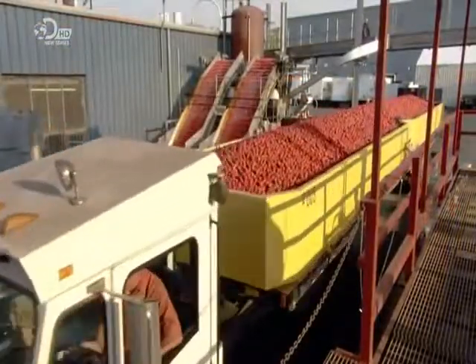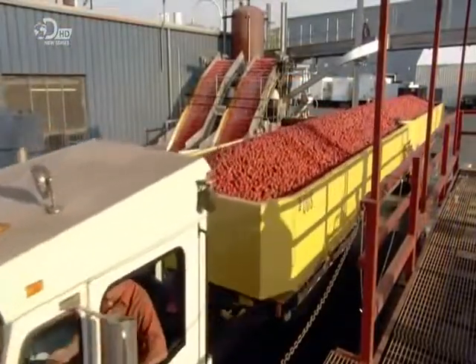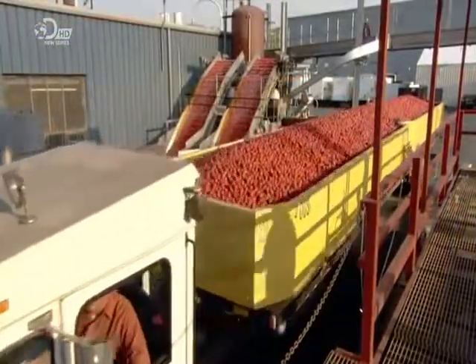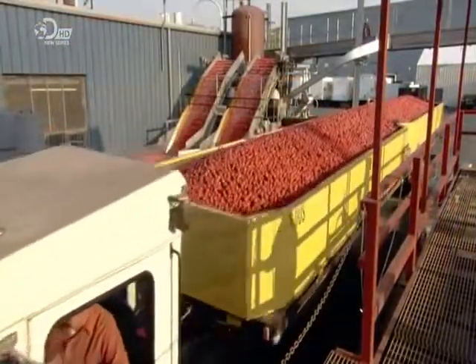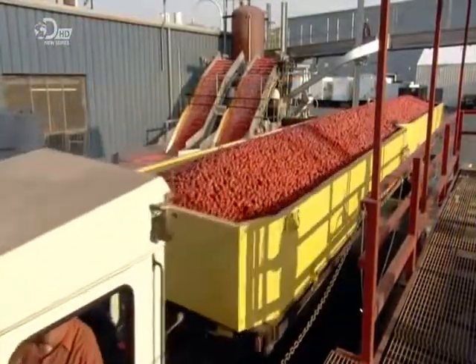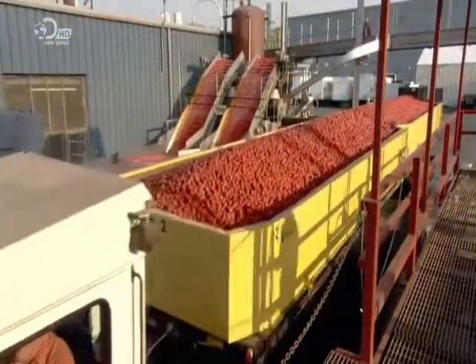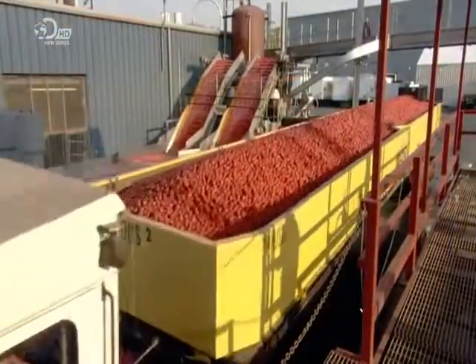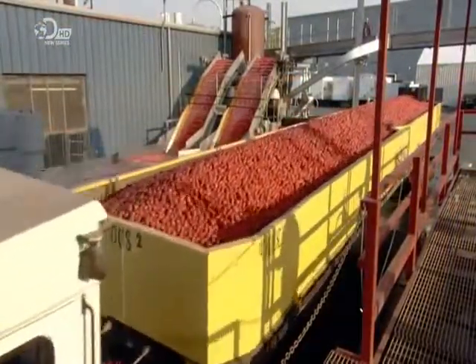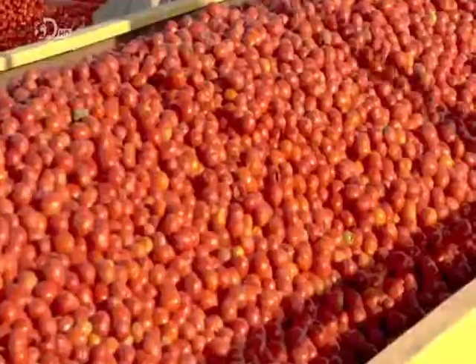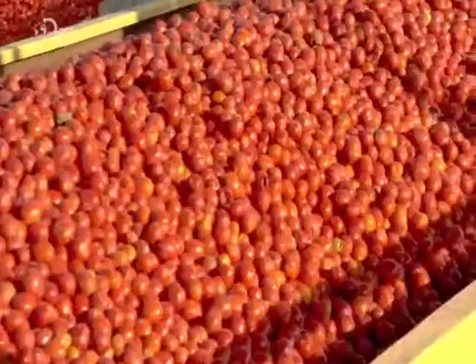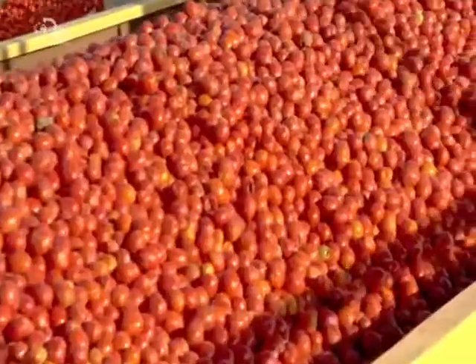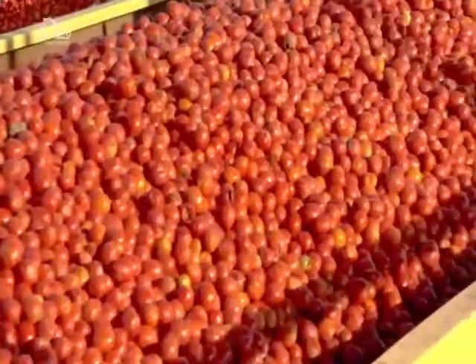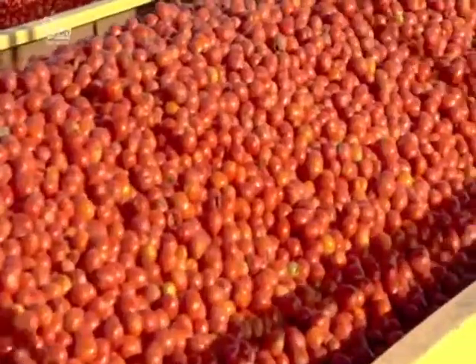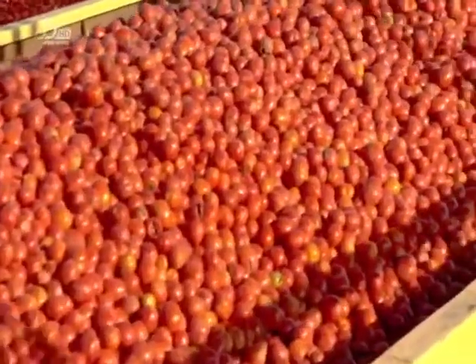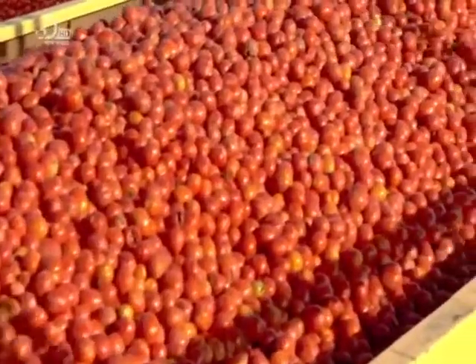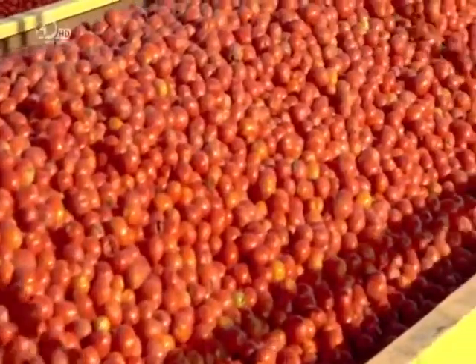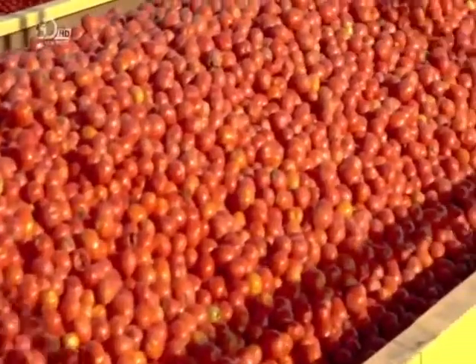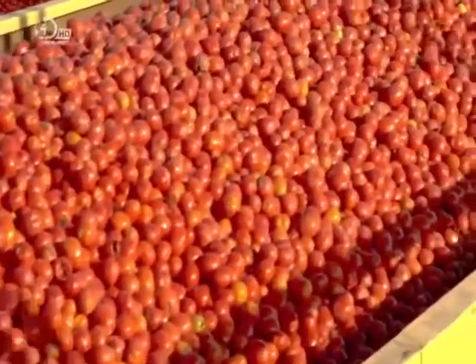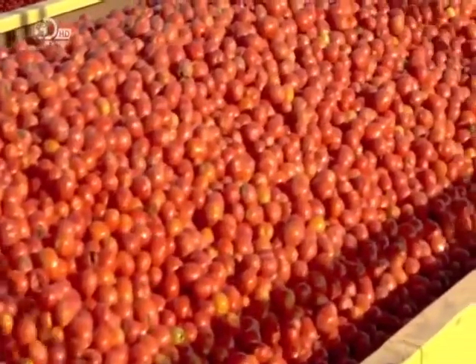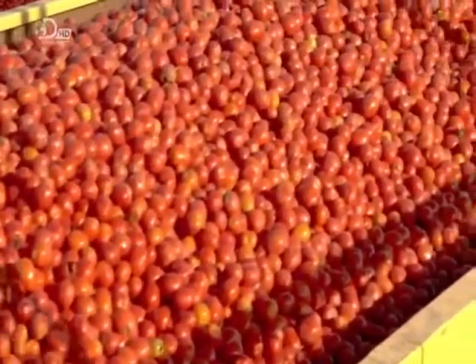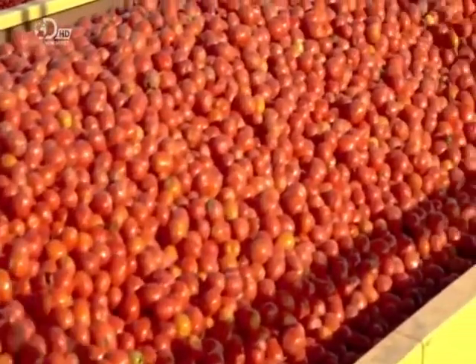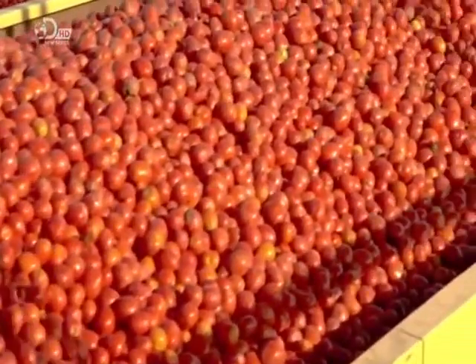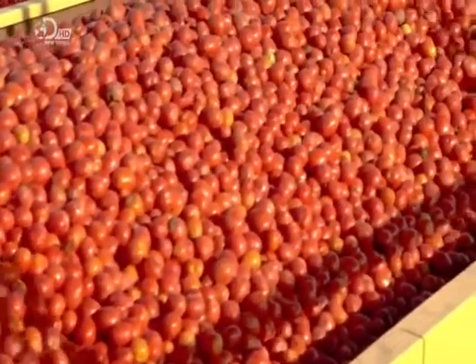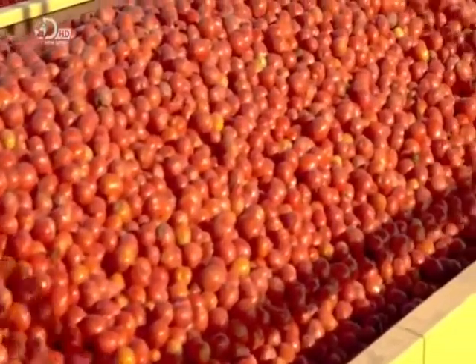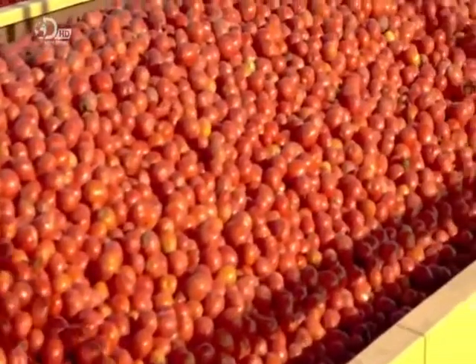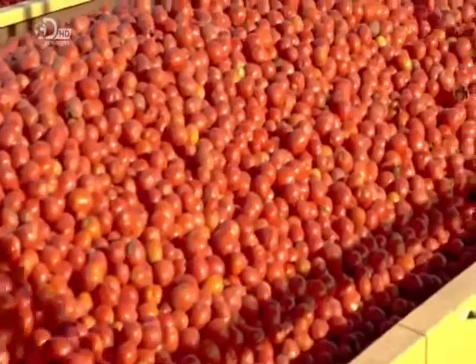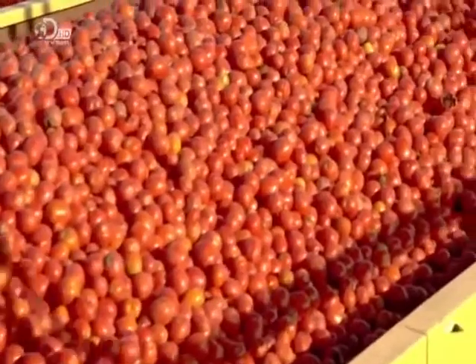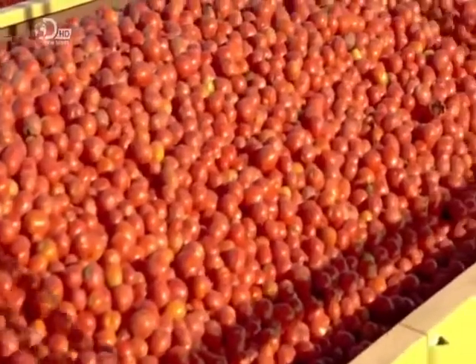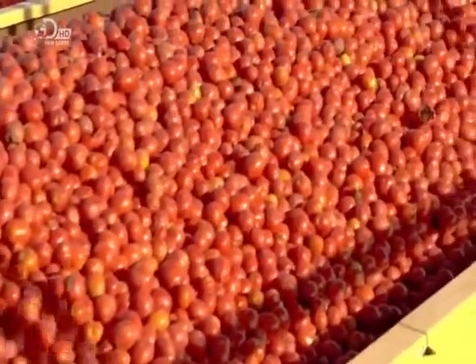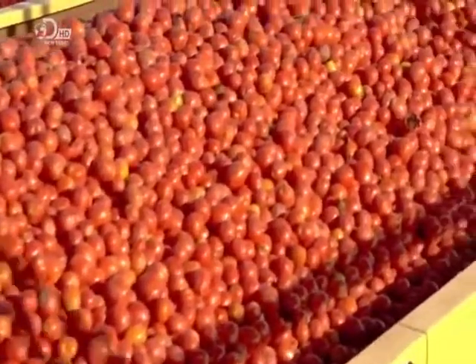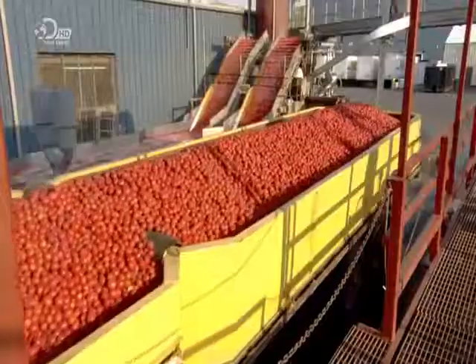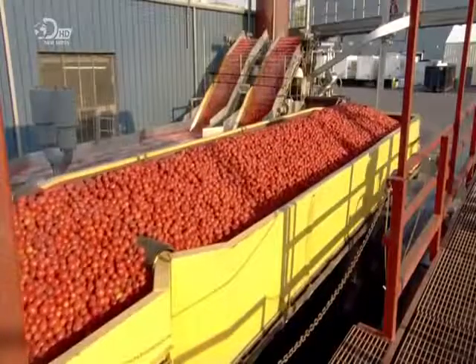Once they have a load of 22 tonnes, they deliver the tomatoes to the canning factory.